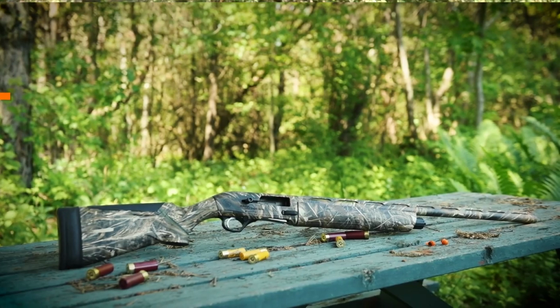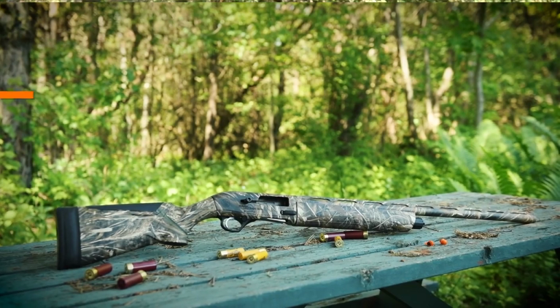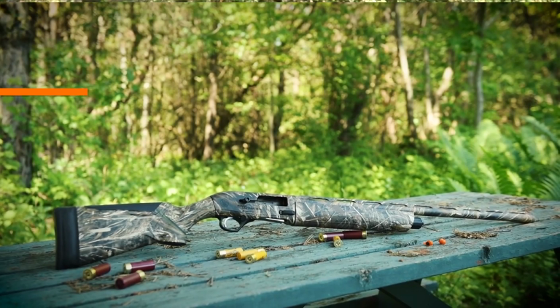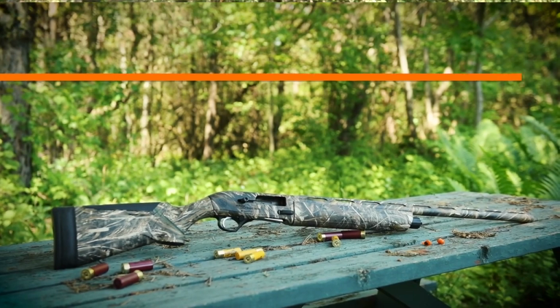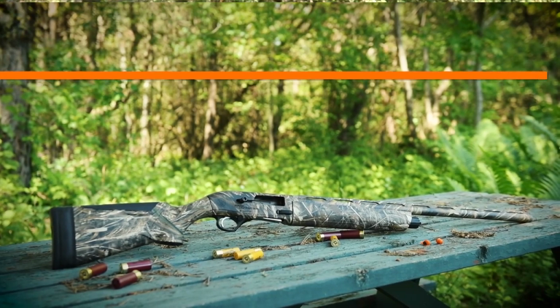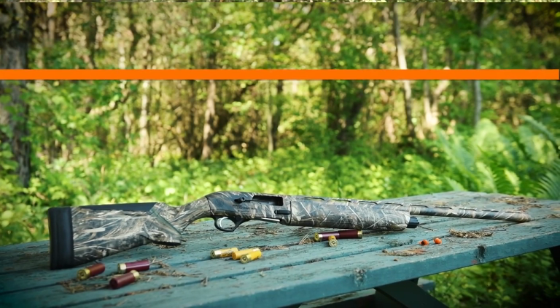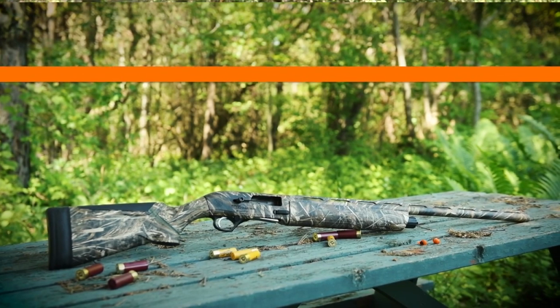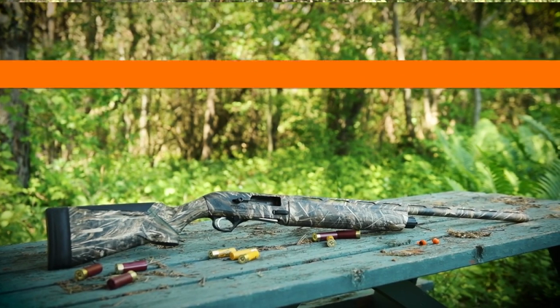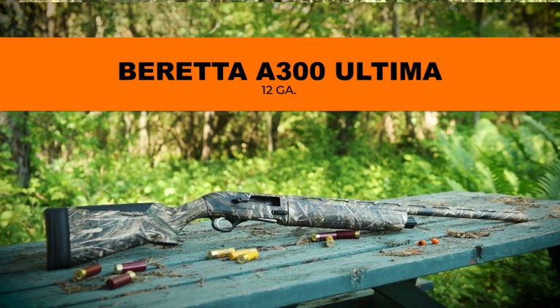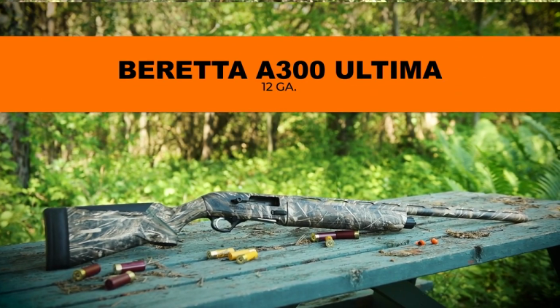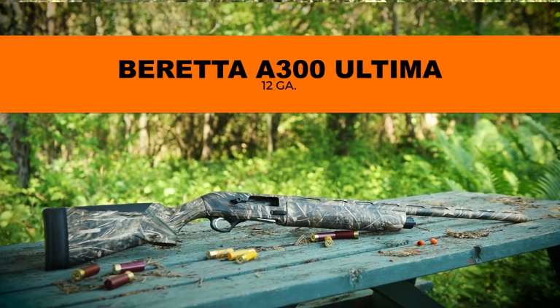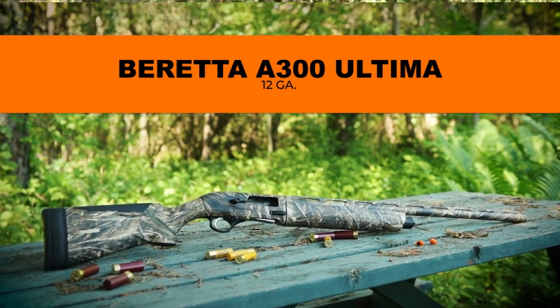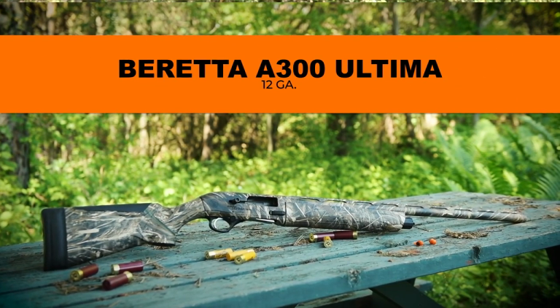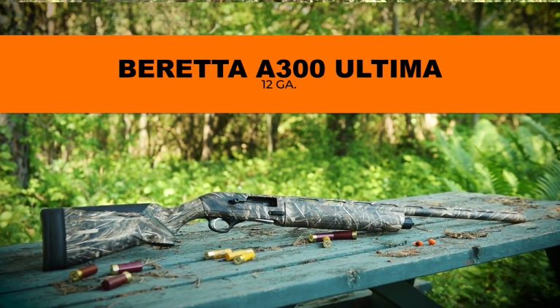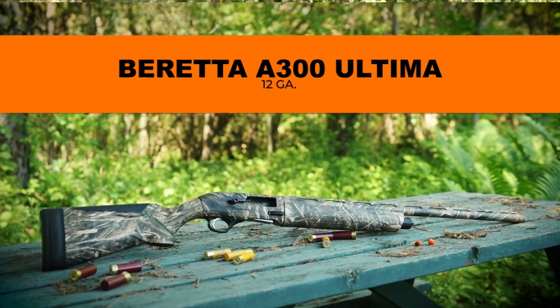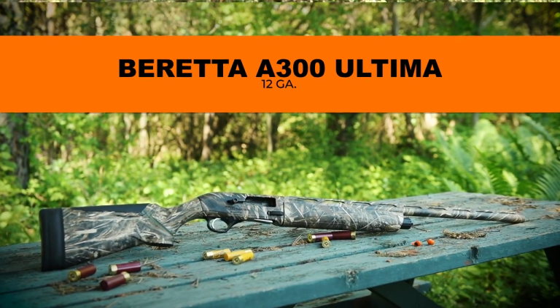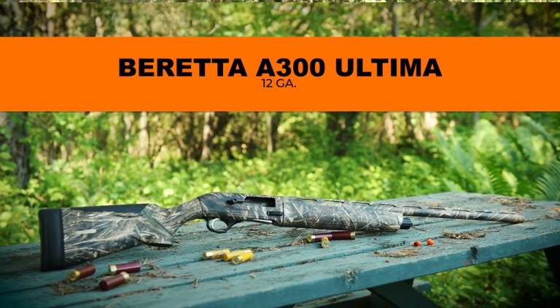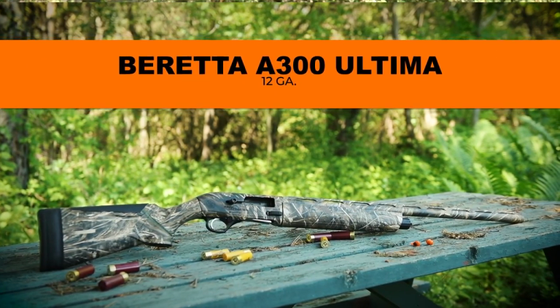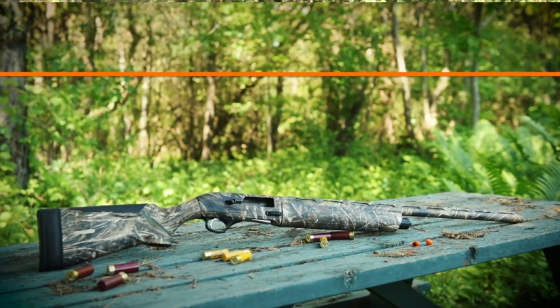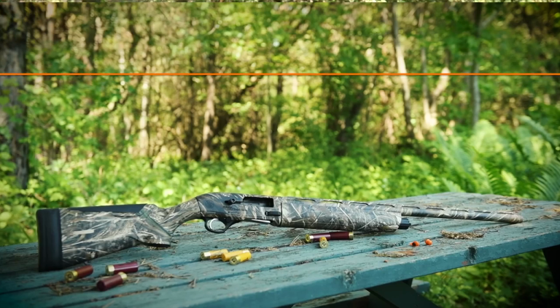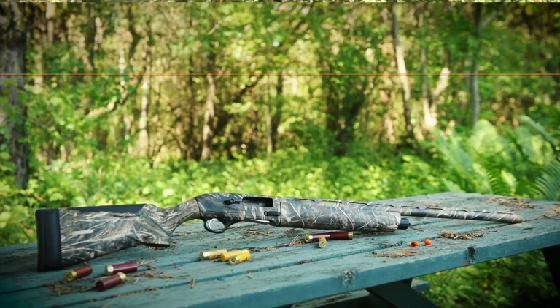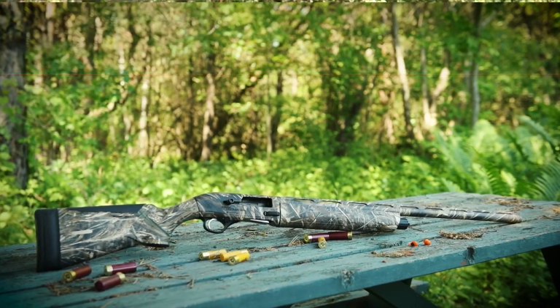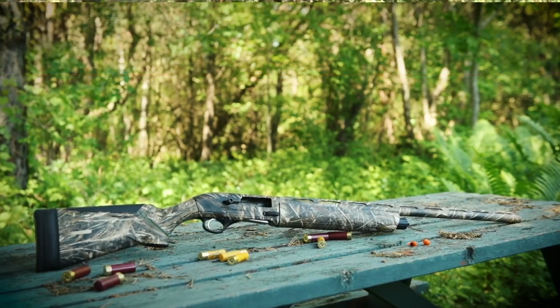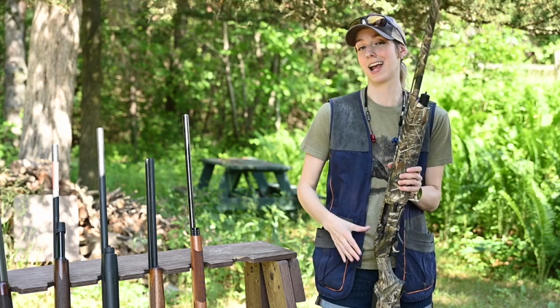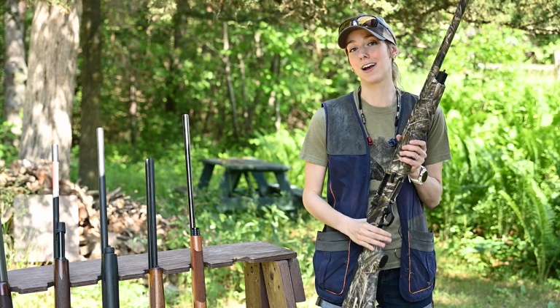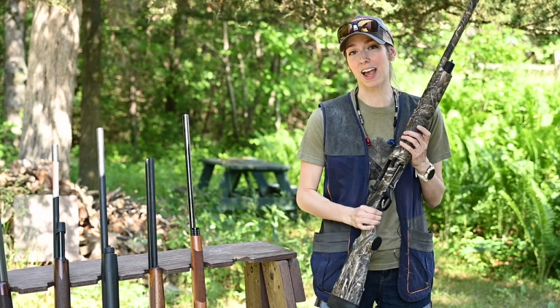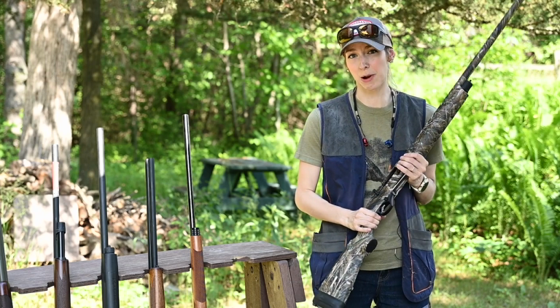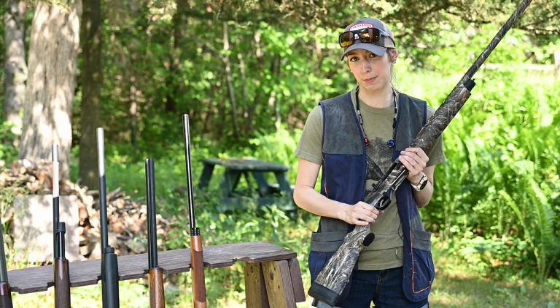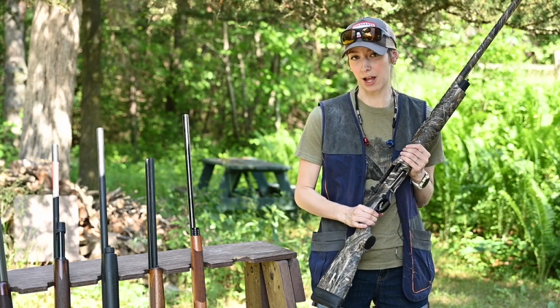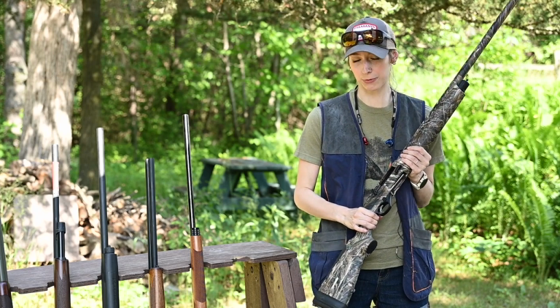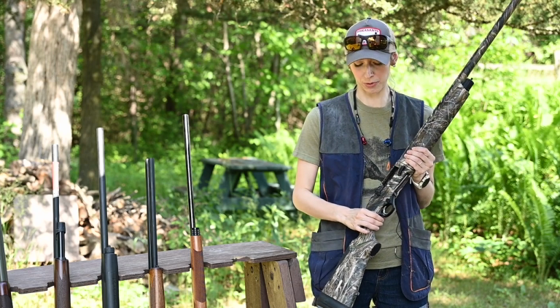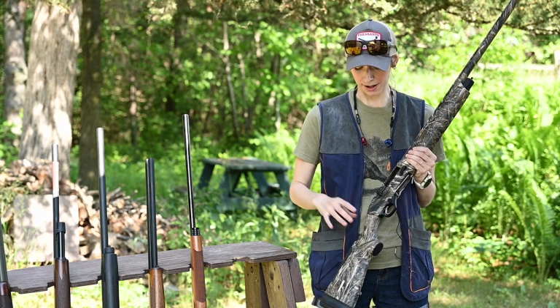Let's go ahead and talk about the Beretta A300 Ultima, which is the newest to the A300 line of gas-powered semi-autos from Beretta.